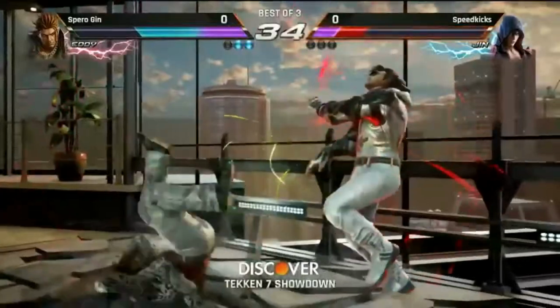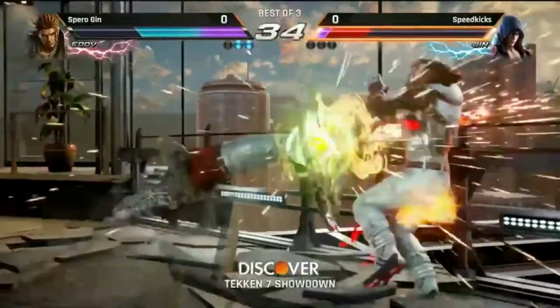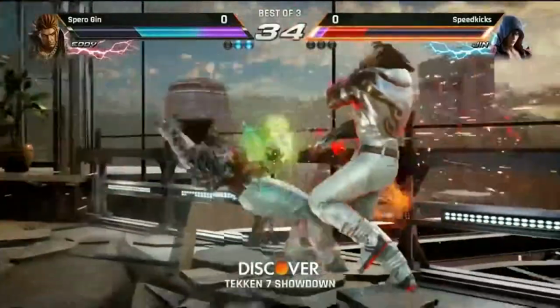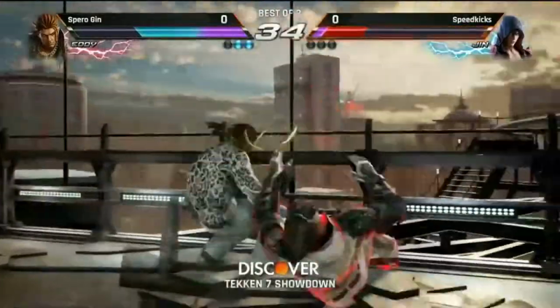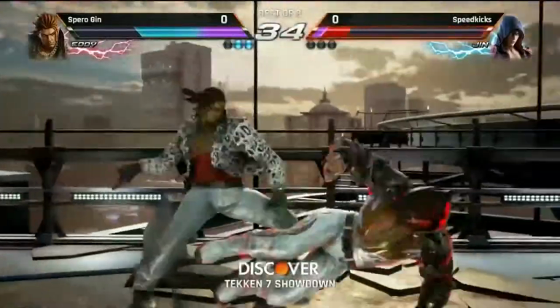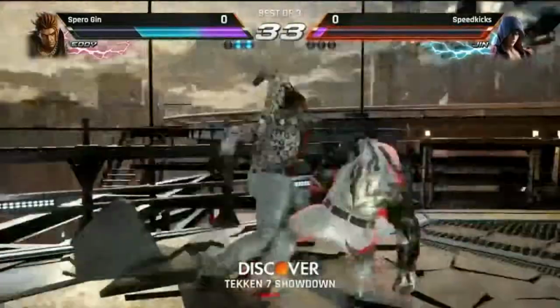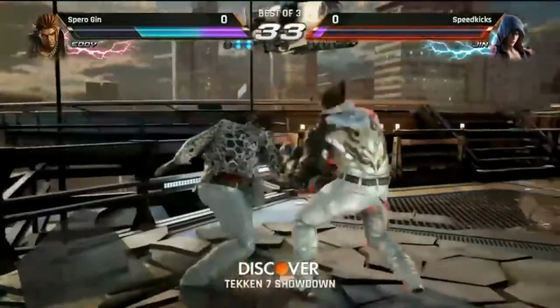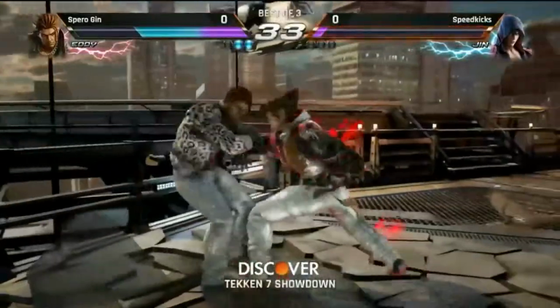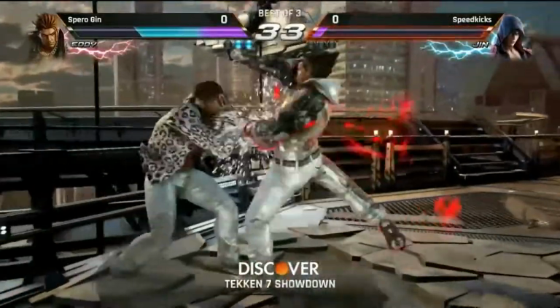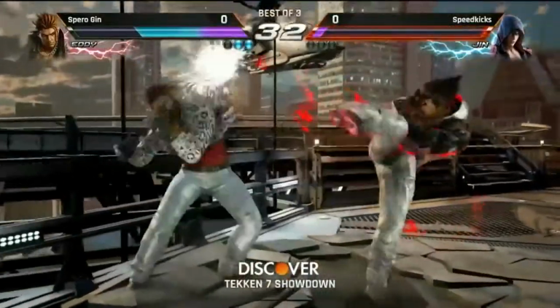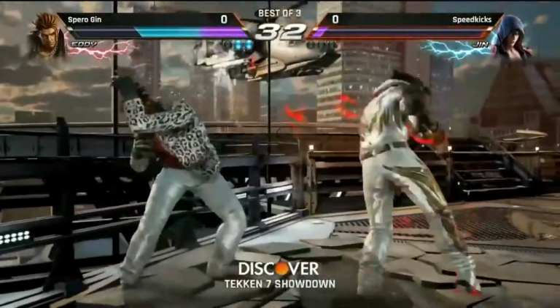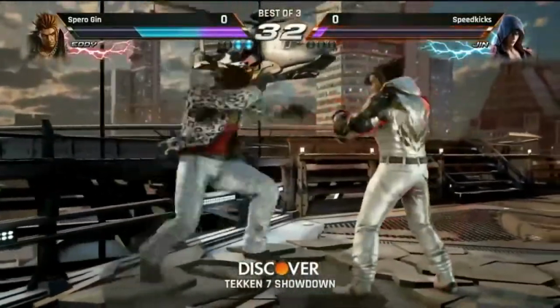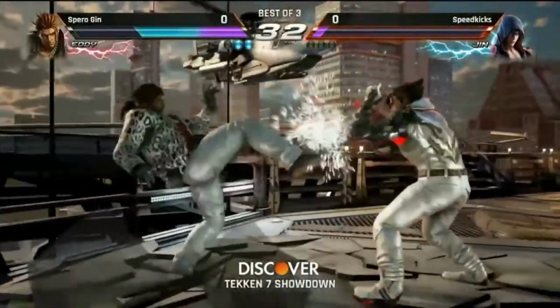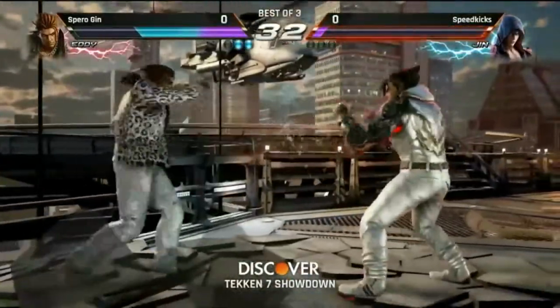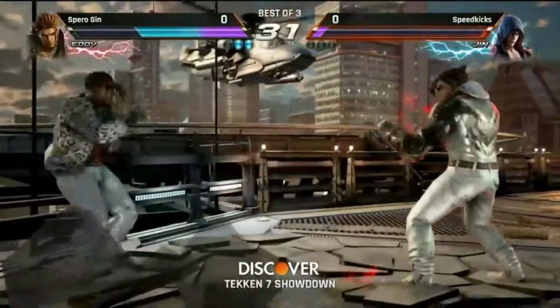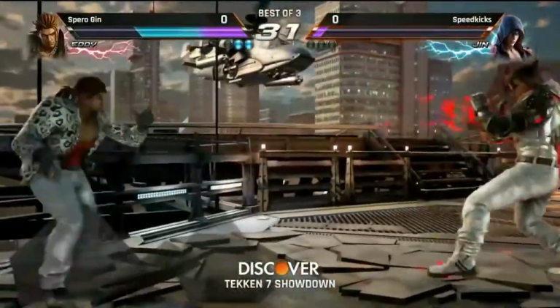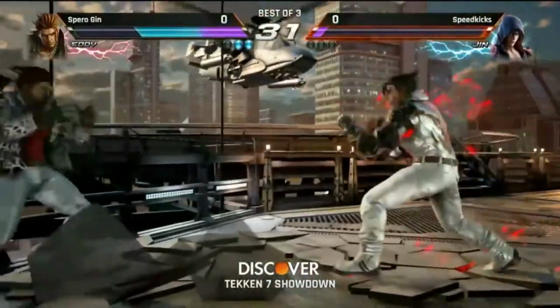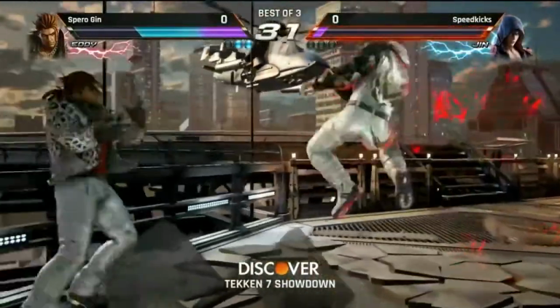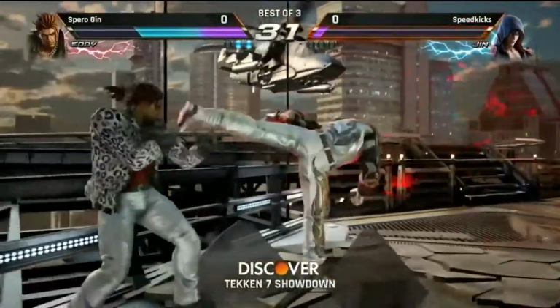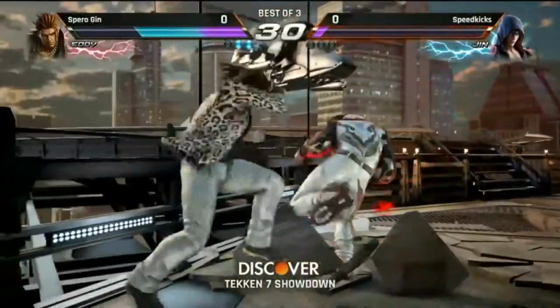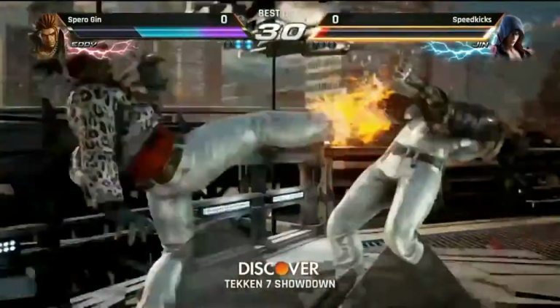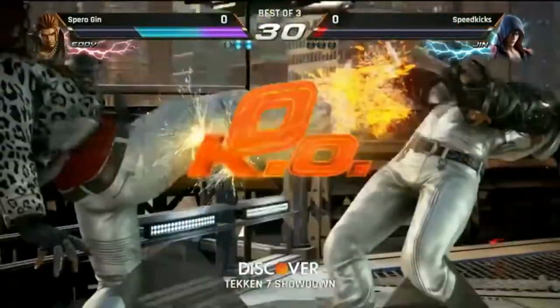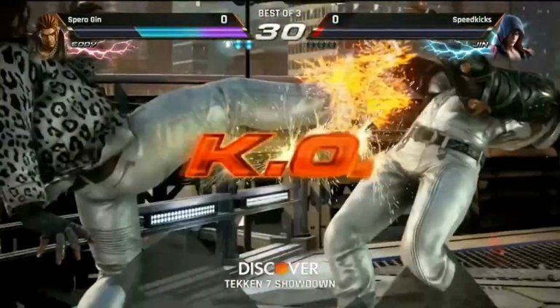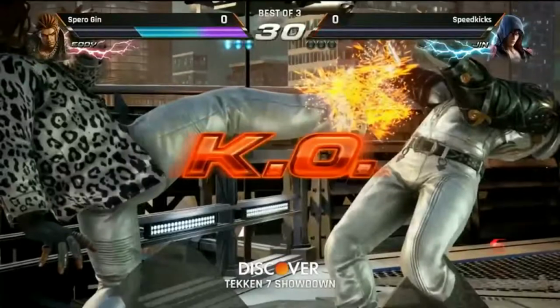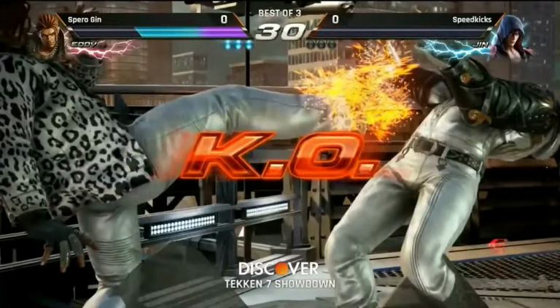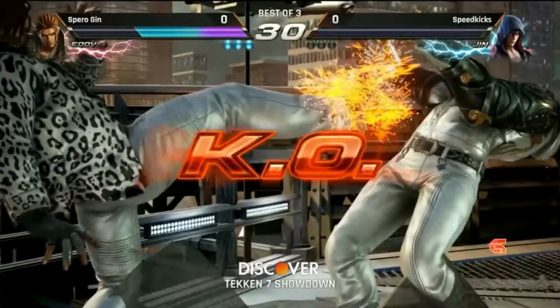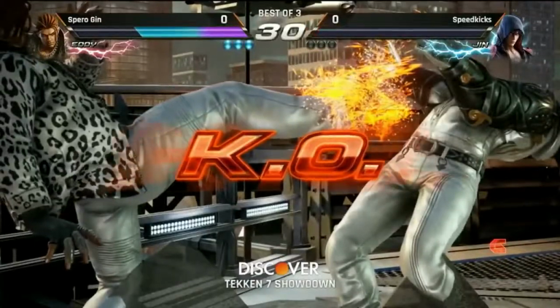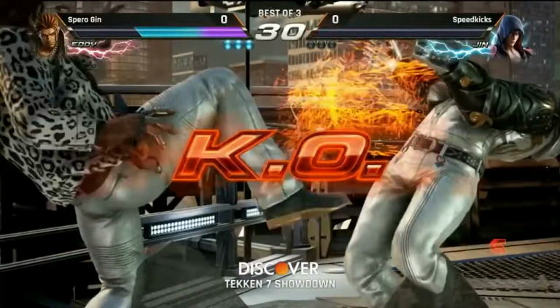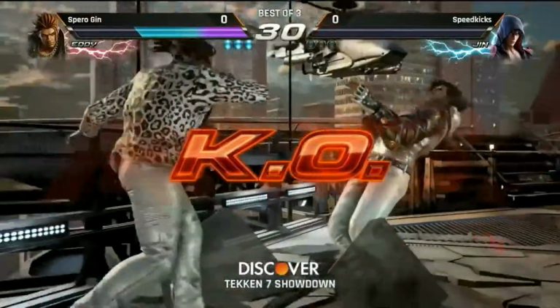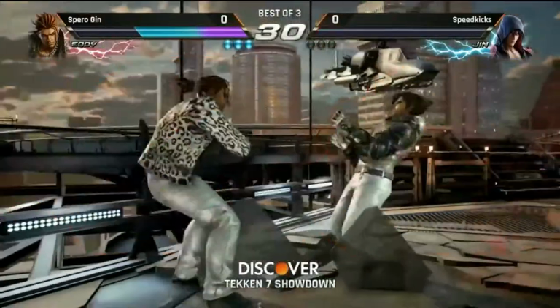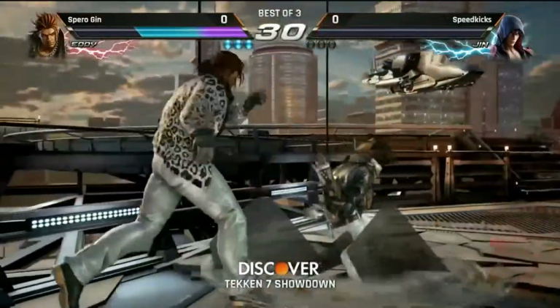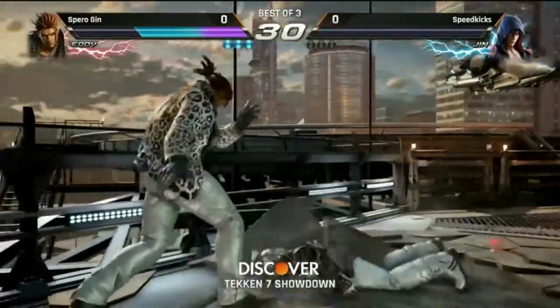Can he kill? He doesn't even finish the combo. That's a pretty difficult combo to convert off of, and Spiro able to get that rage drive — he was flashing blue. Looking really good for Spiro right now, a lot of forward force coming out from speed kicks here. It's a nice move, especially since Eddie is one of the characters that does struggle with sidesteps.